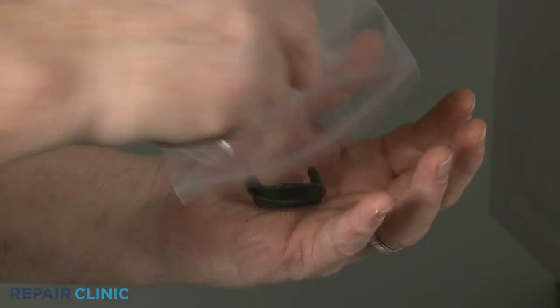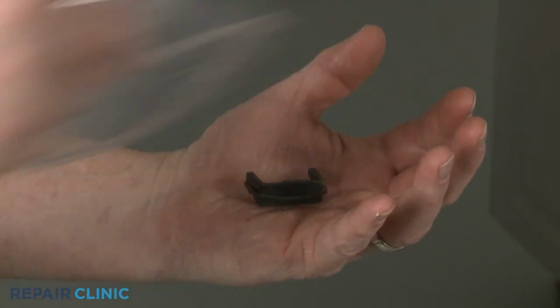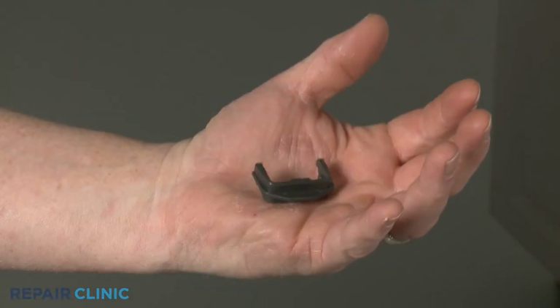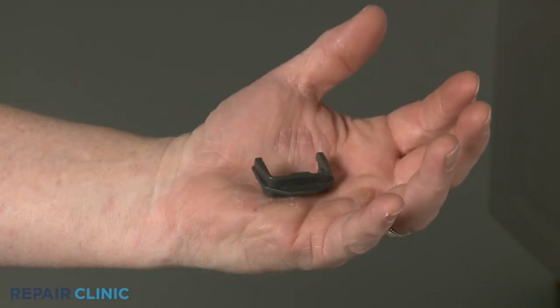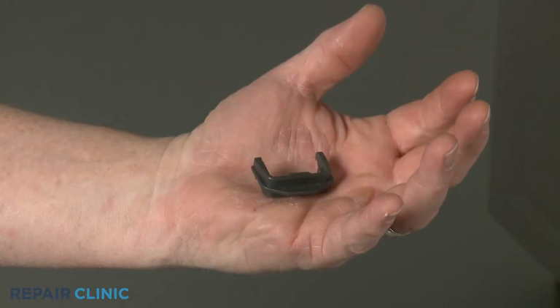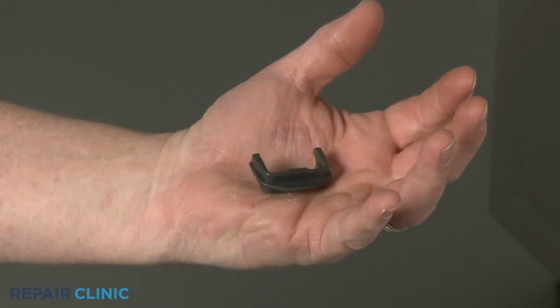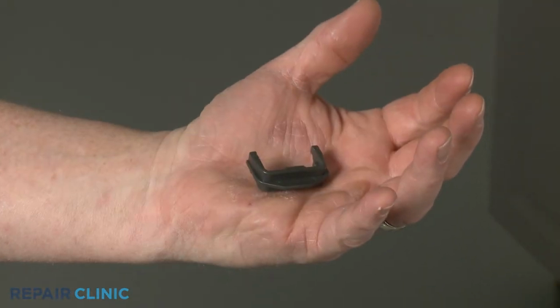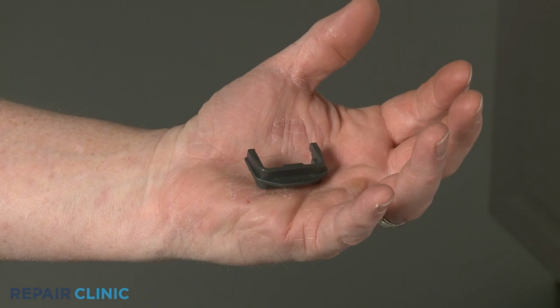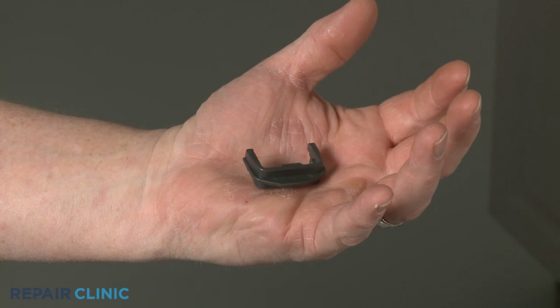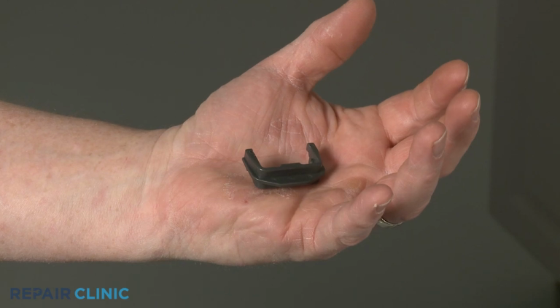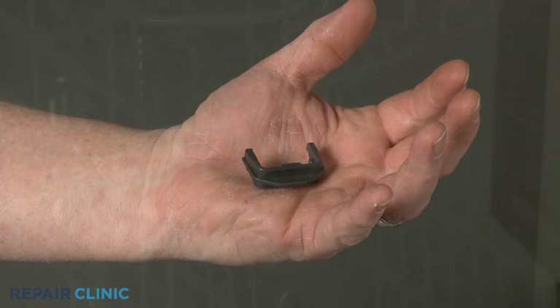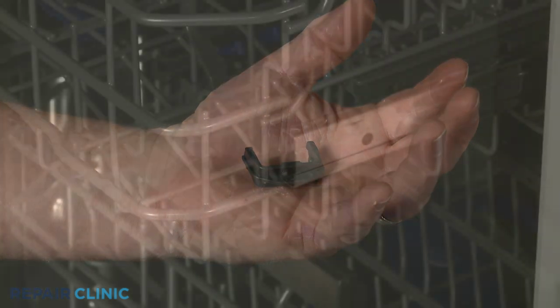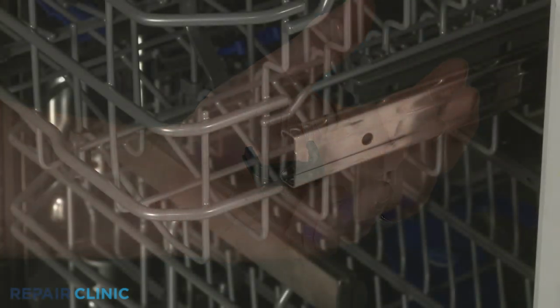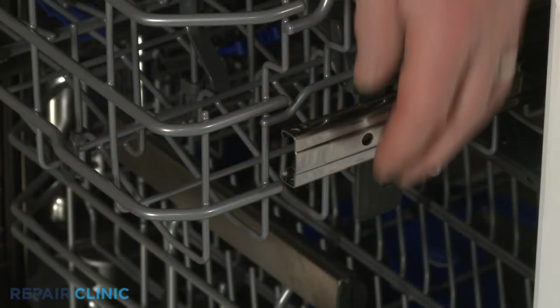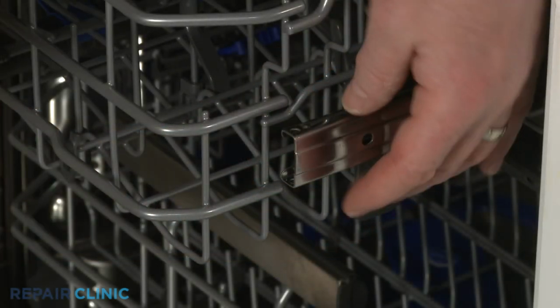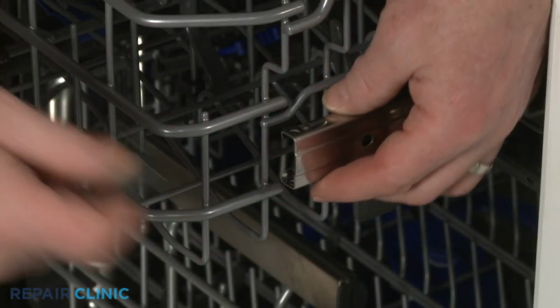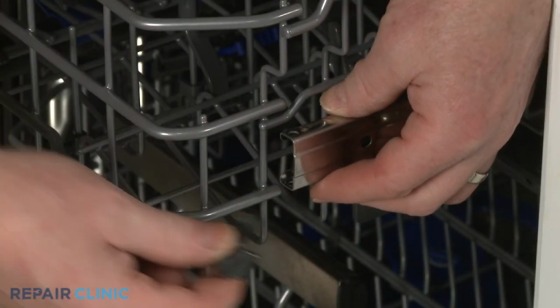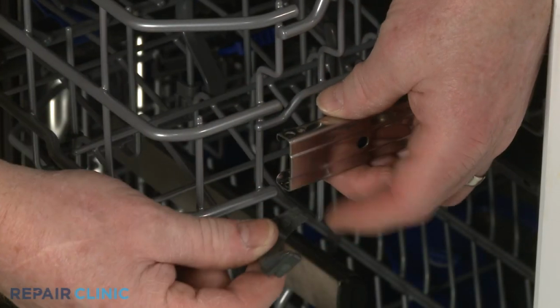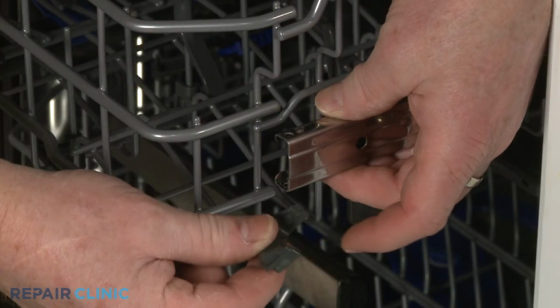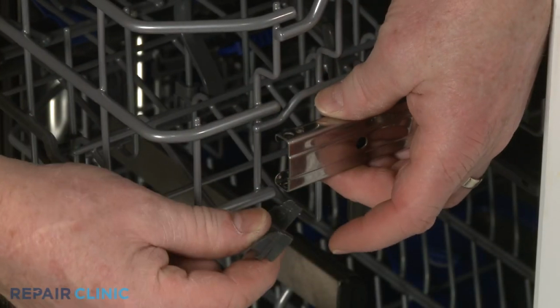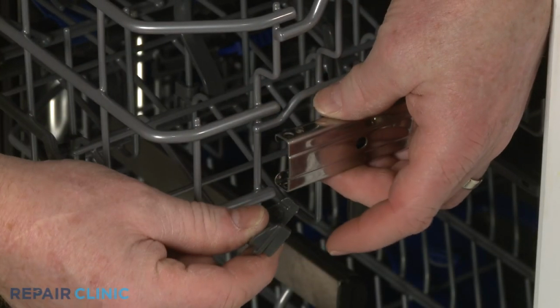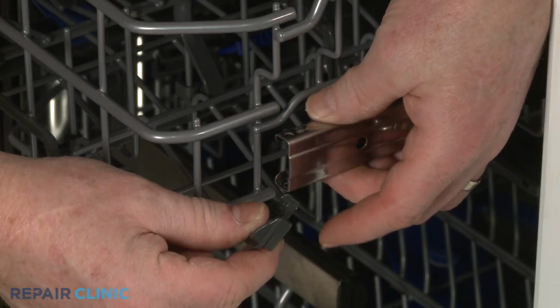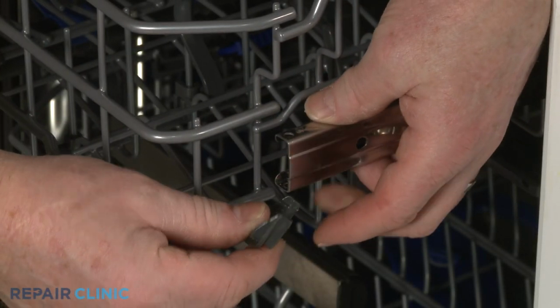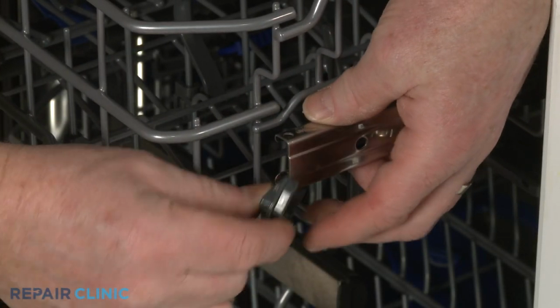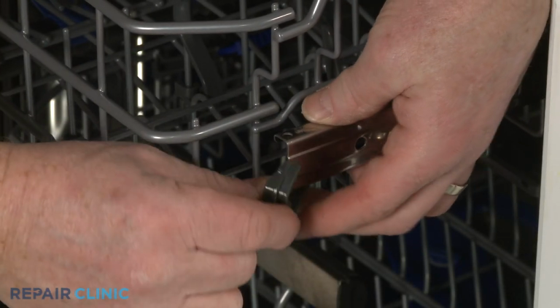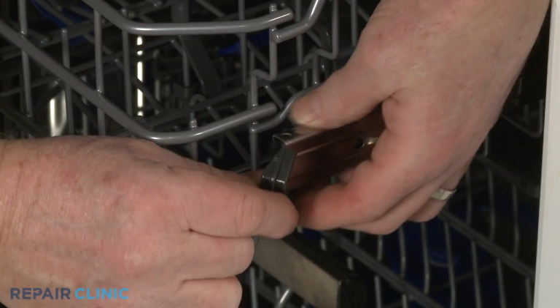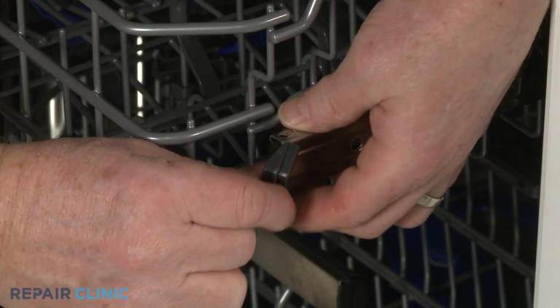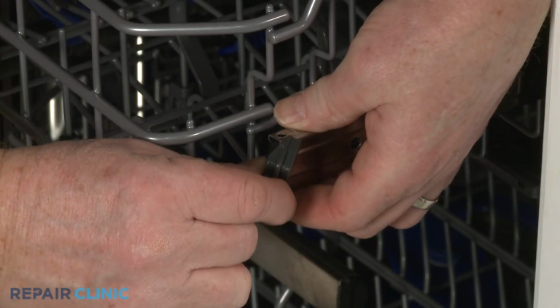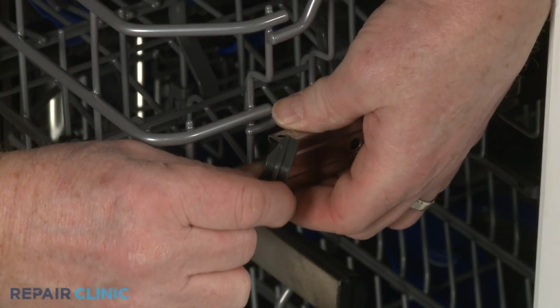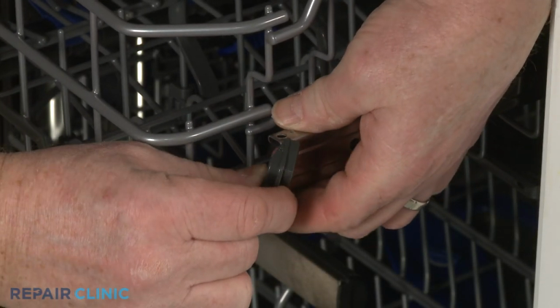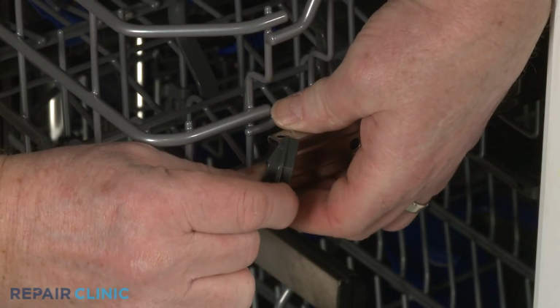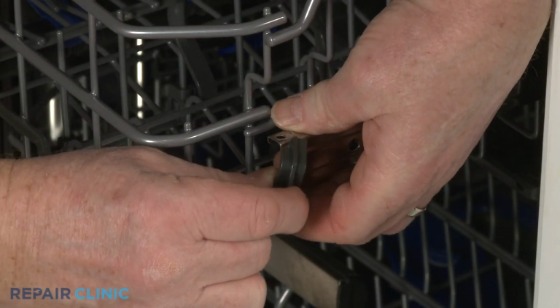Install the new stop clip by aligning it on the slide rail and snapping it into place.